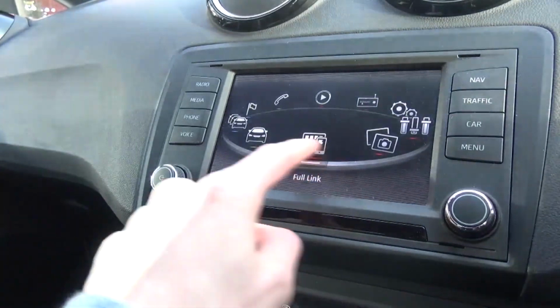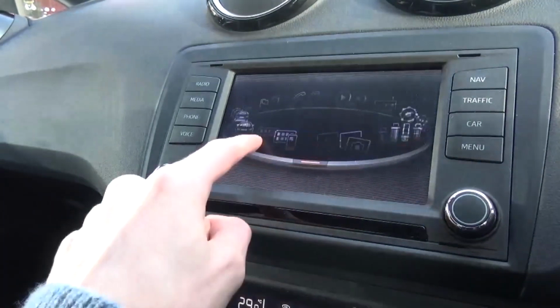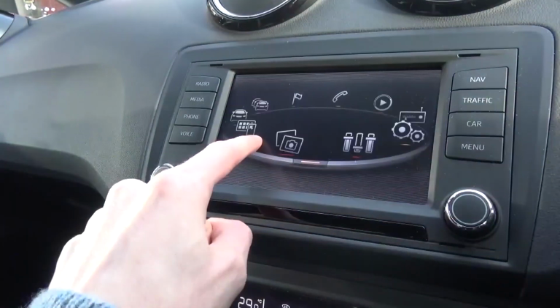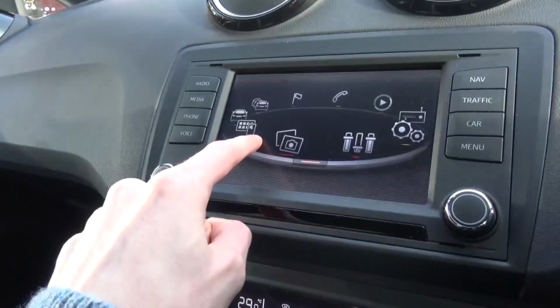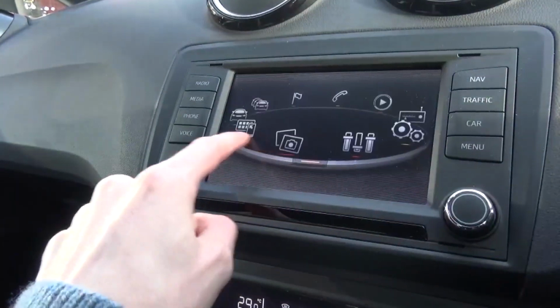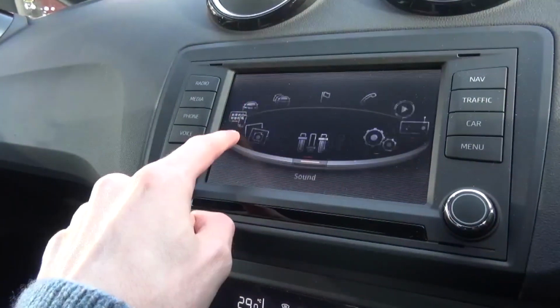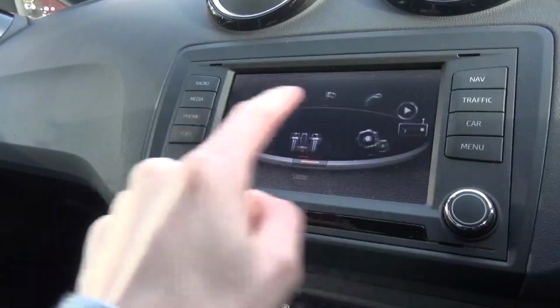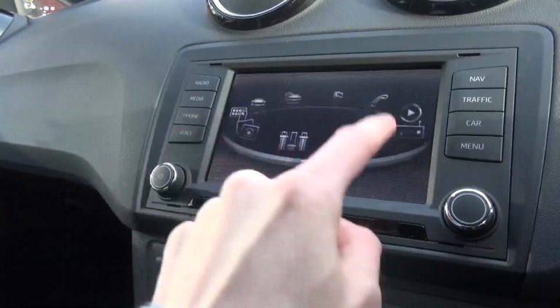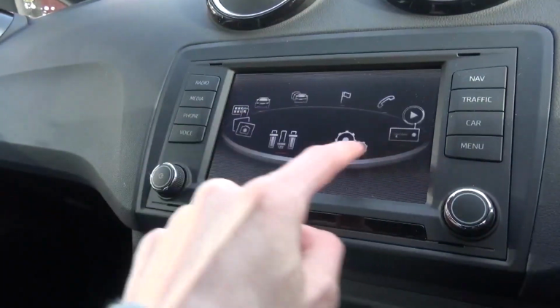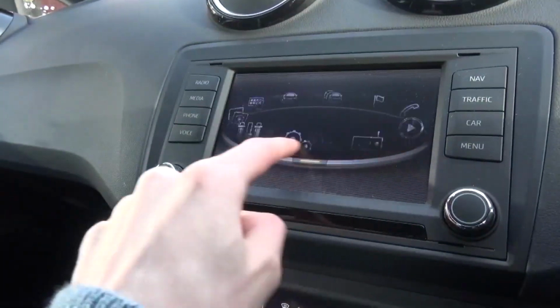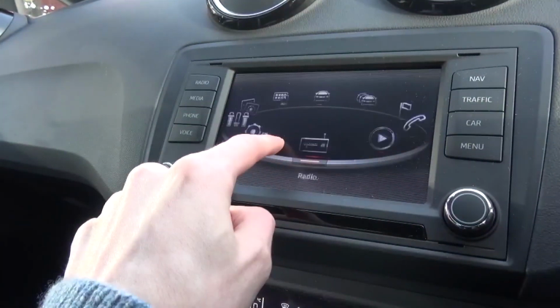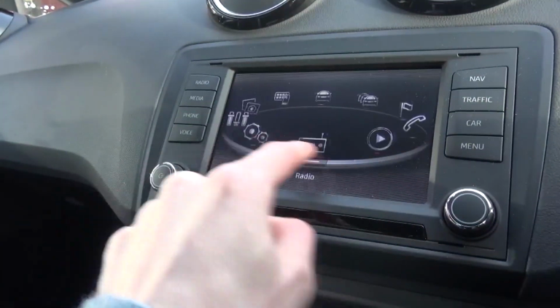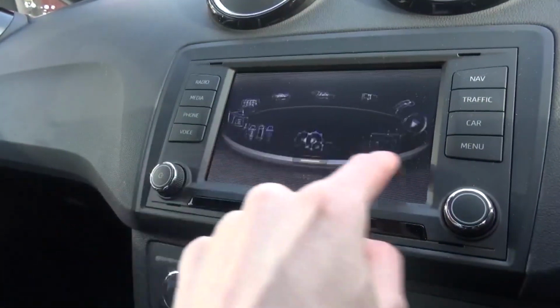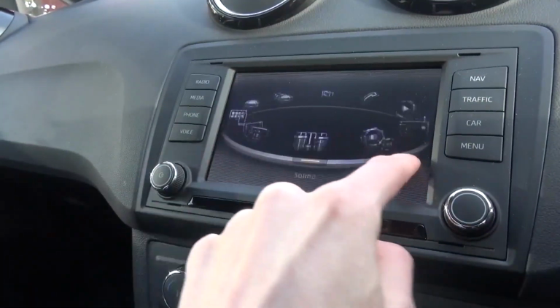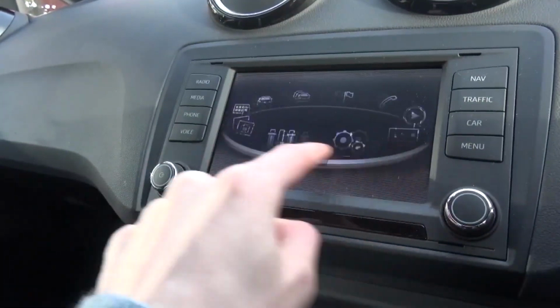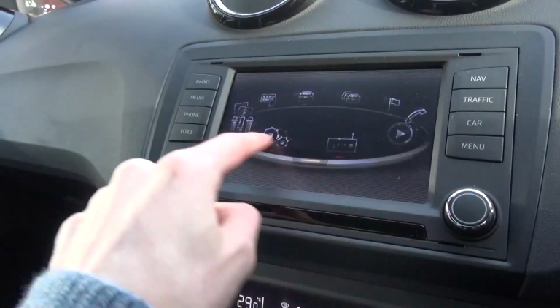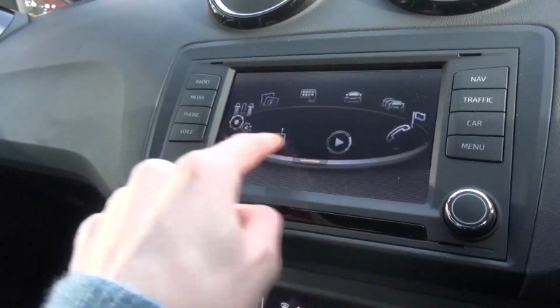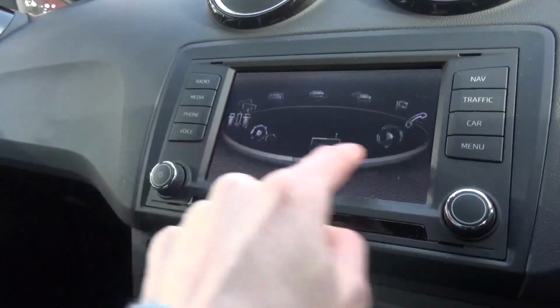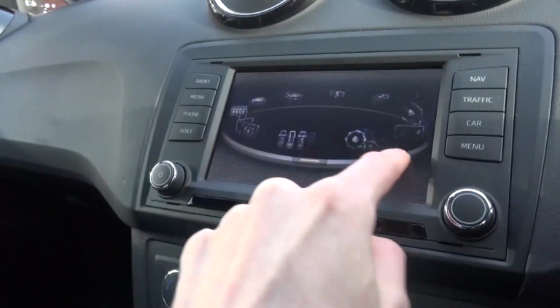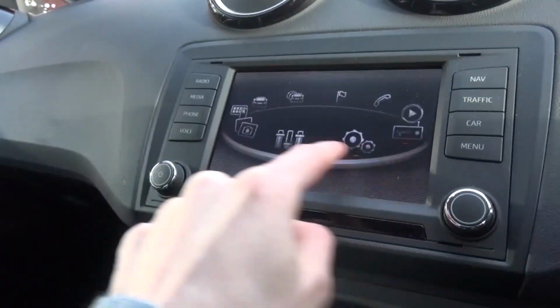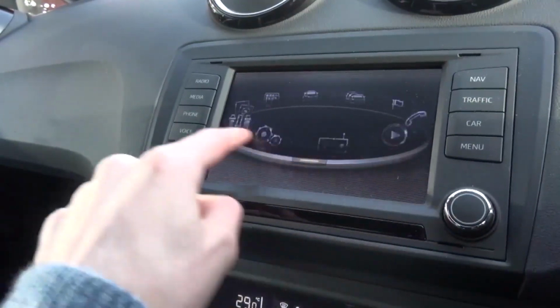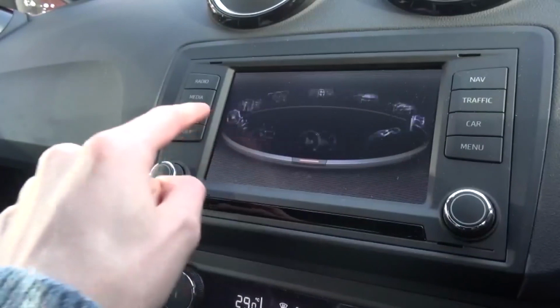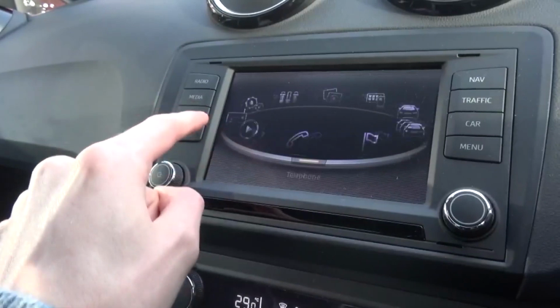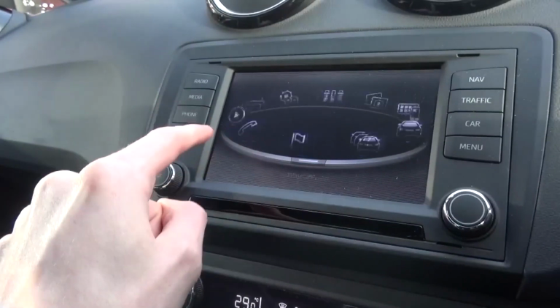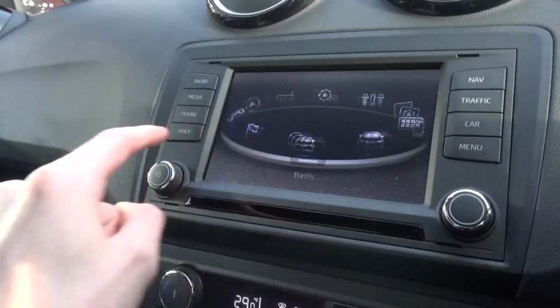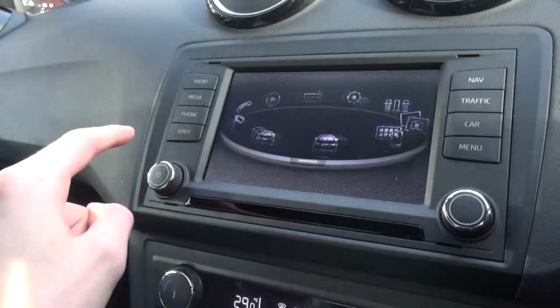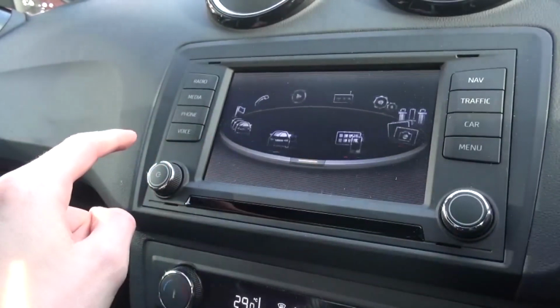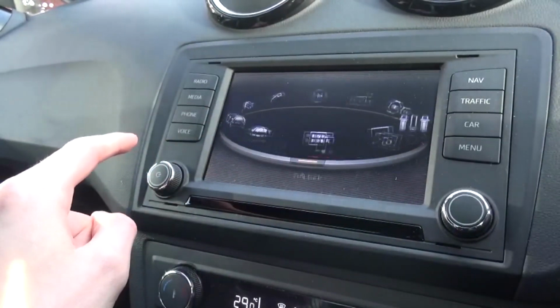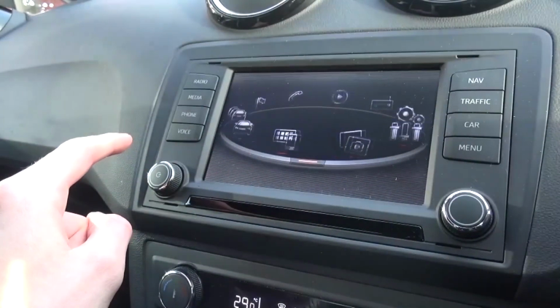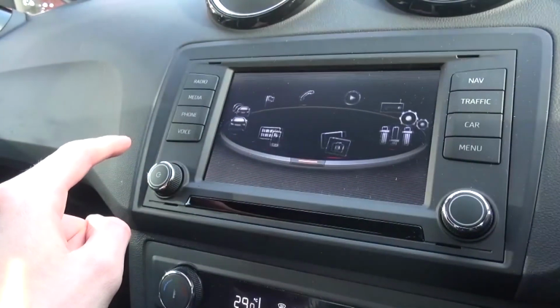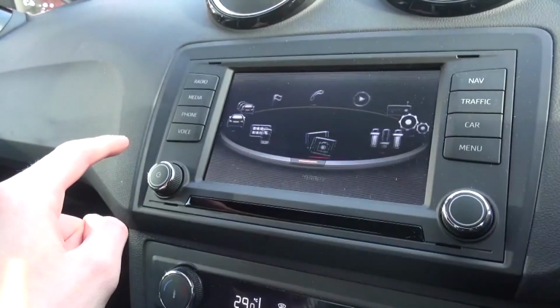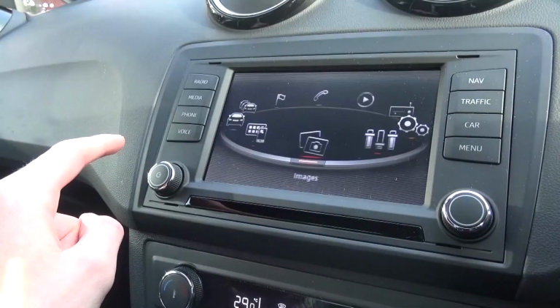In the car option there is also a screen specifically created to teach economical driving, which shouldn't be hard in this car.